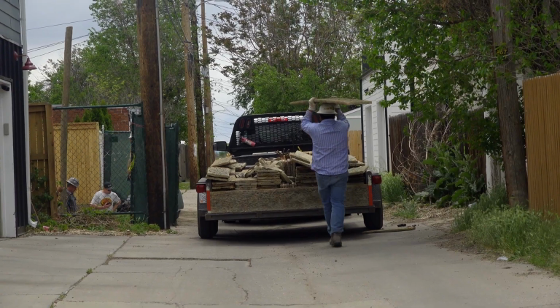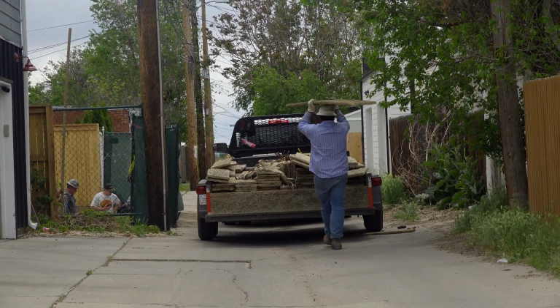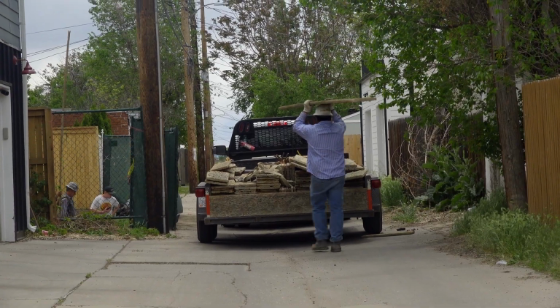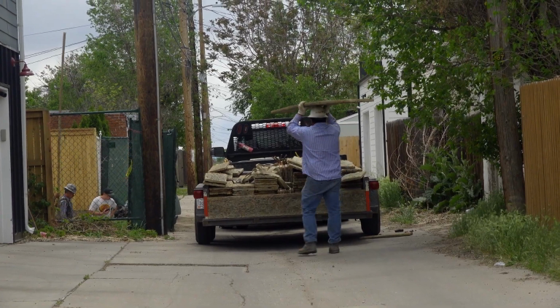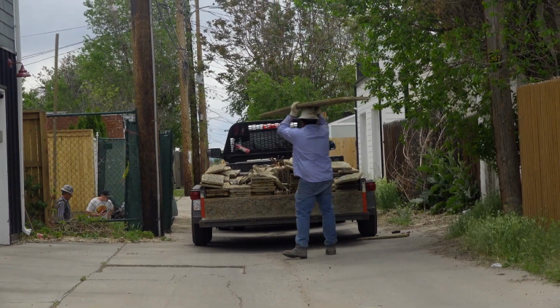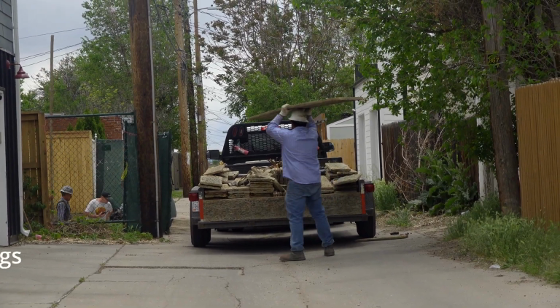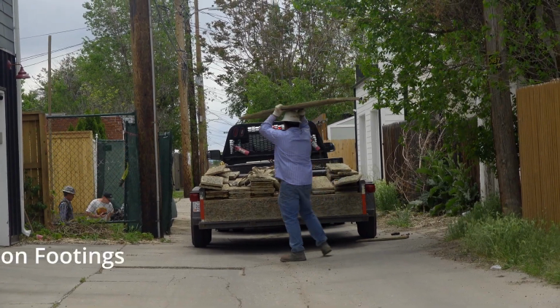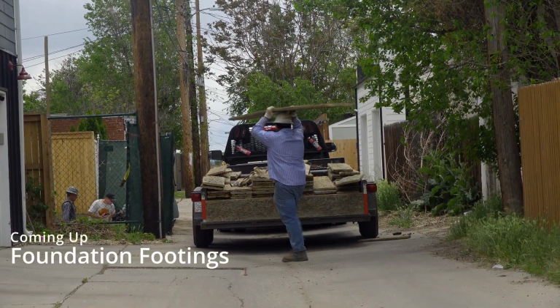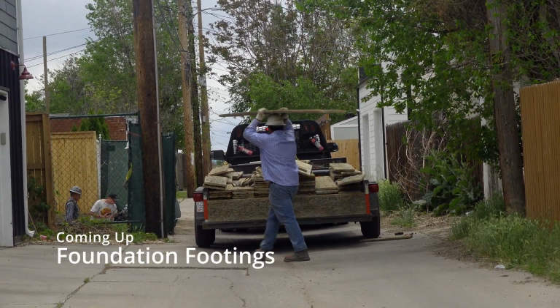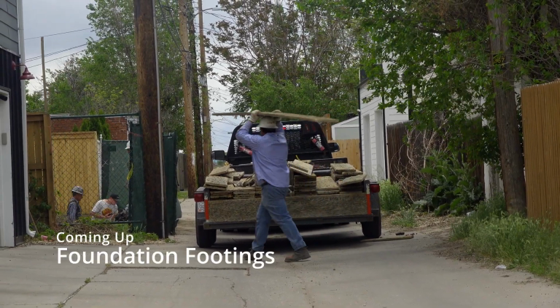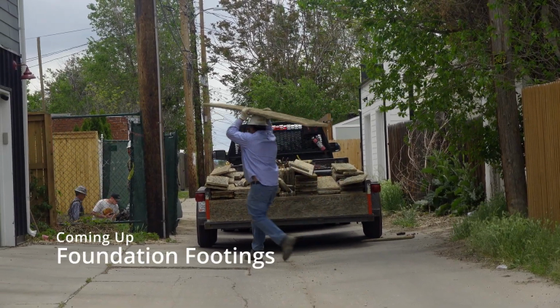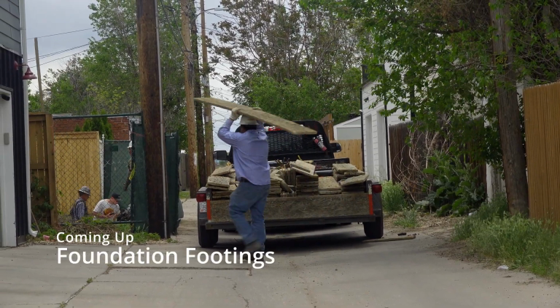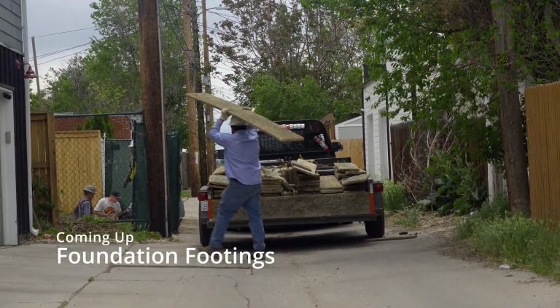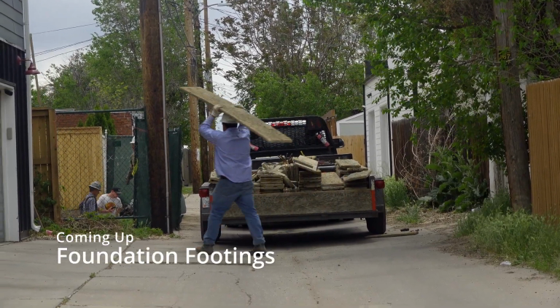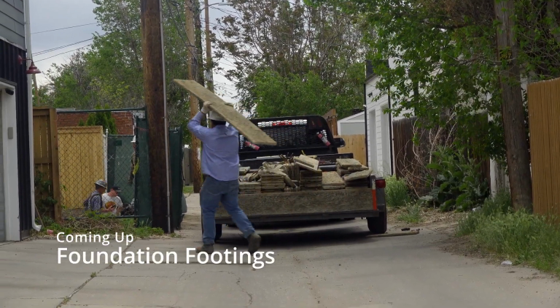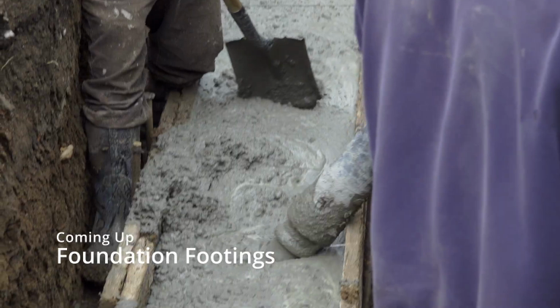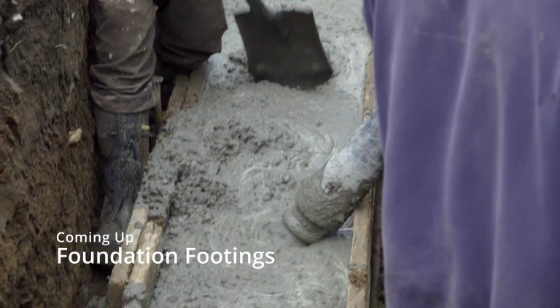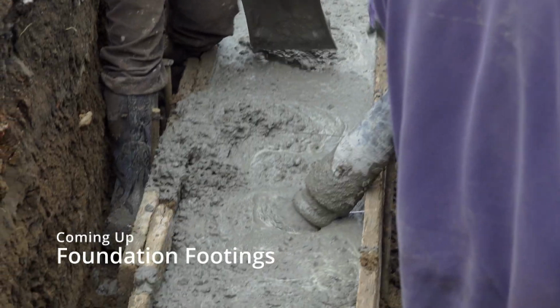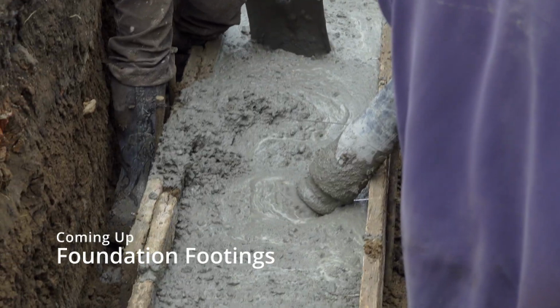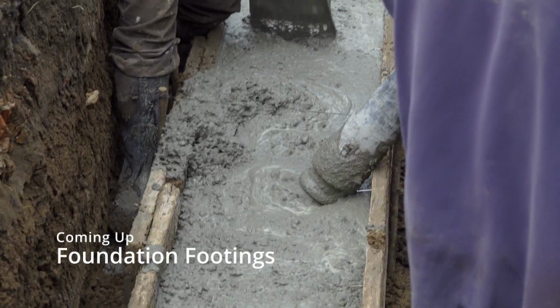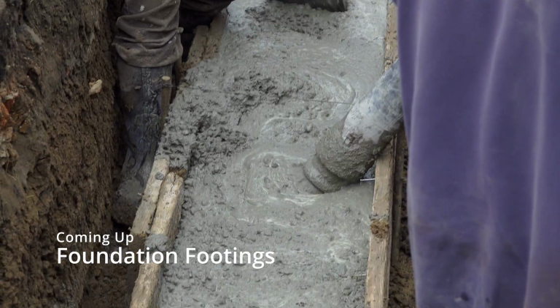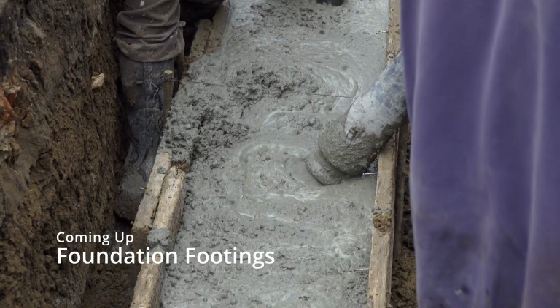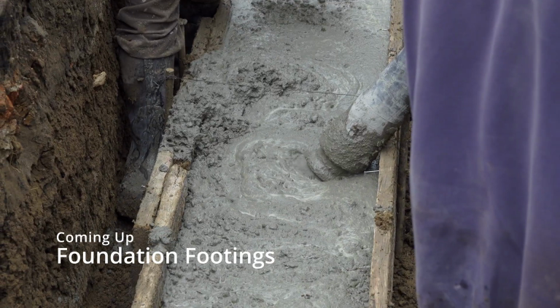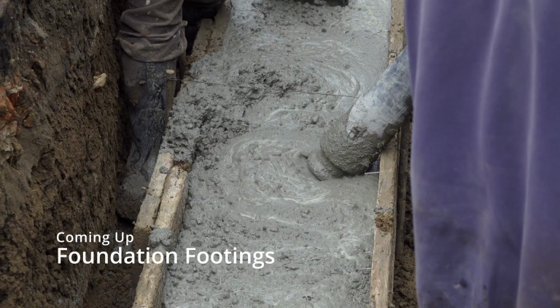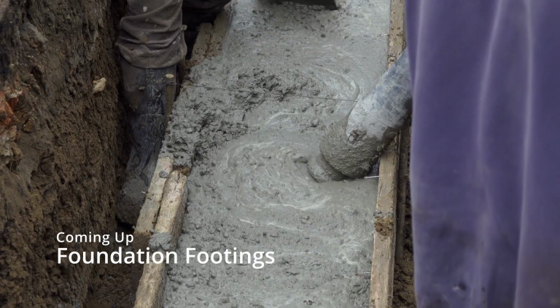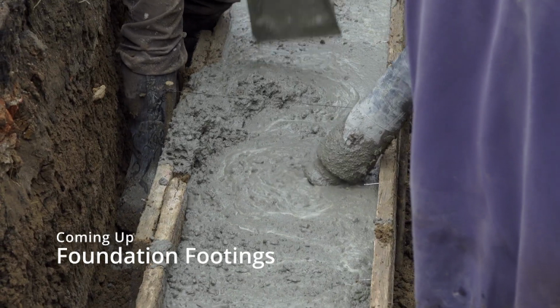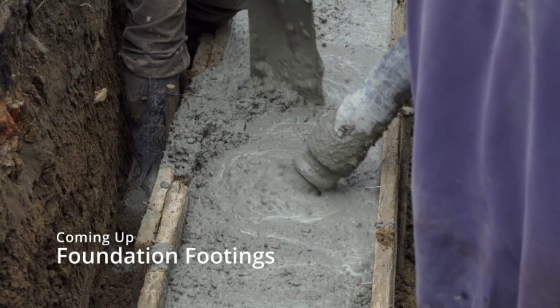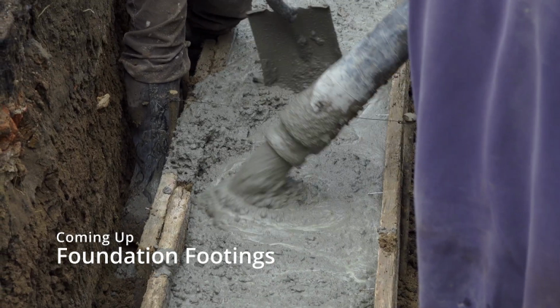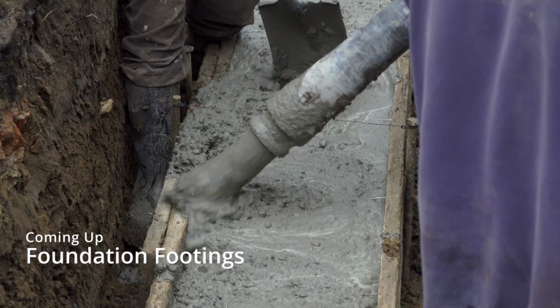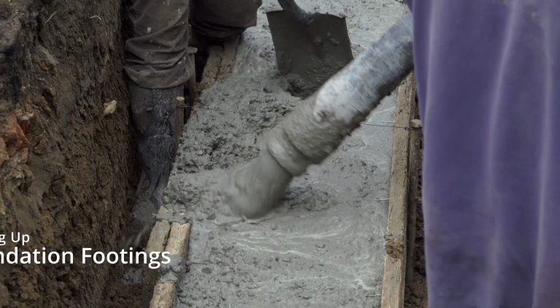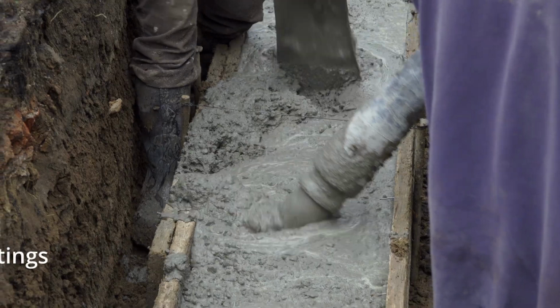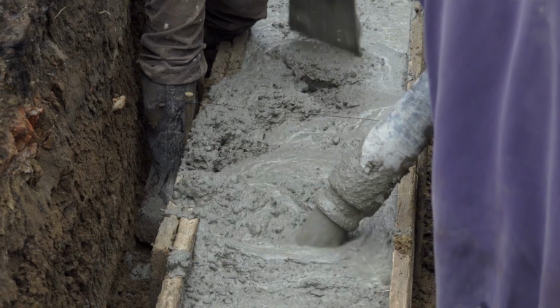Hello and welcome! Next up on our ADU build, we're starting the foundation with concrete footings.